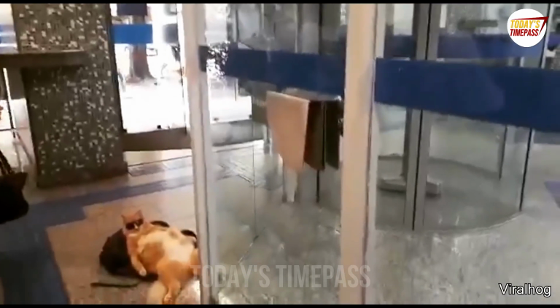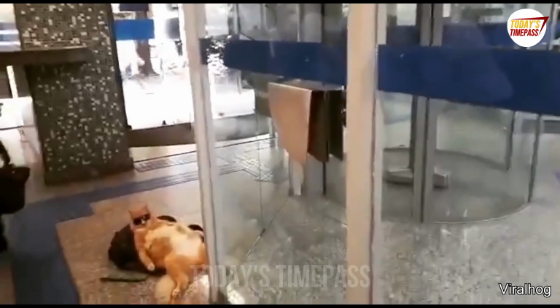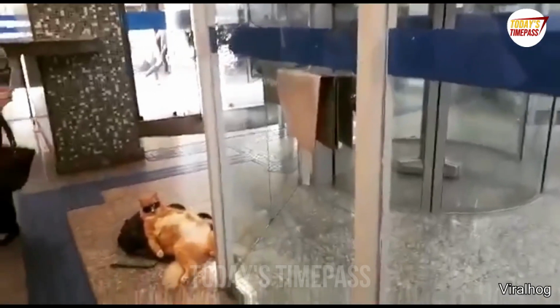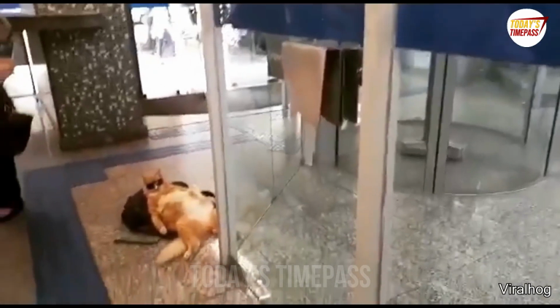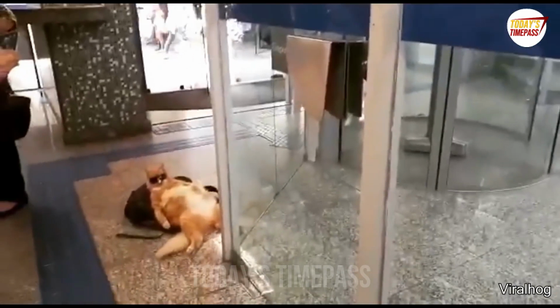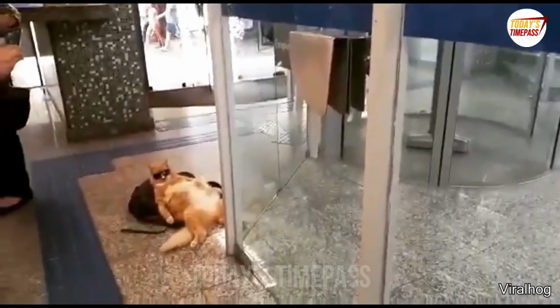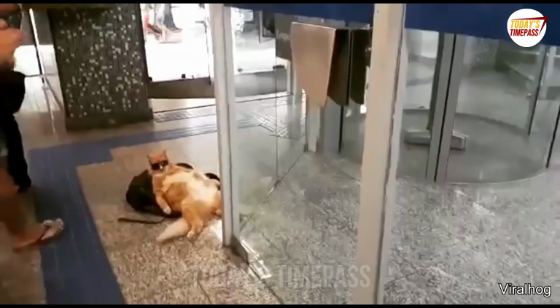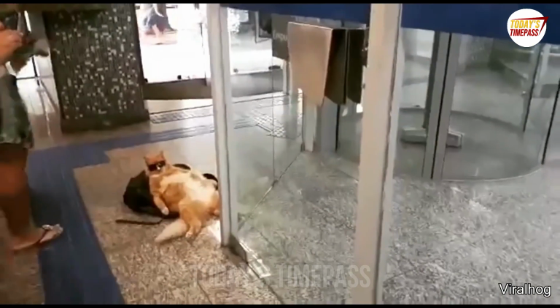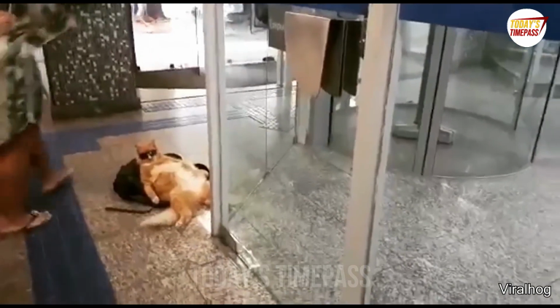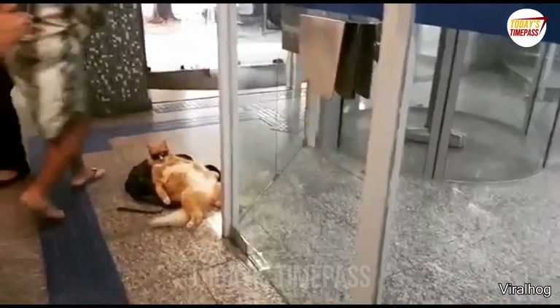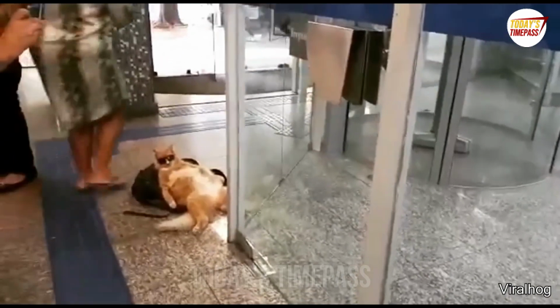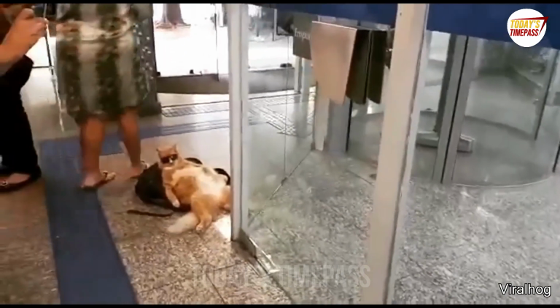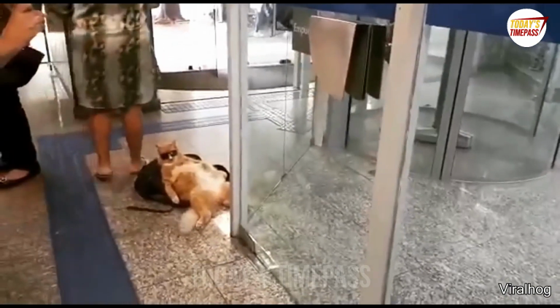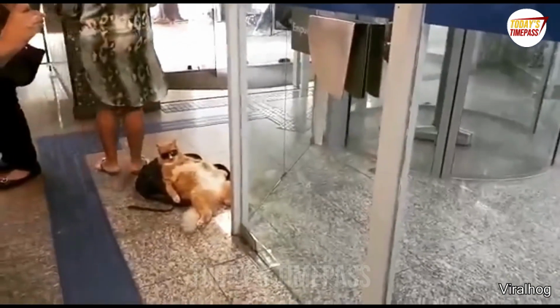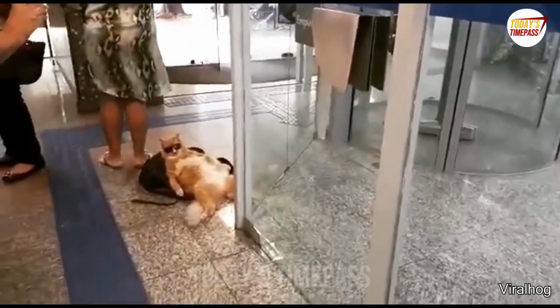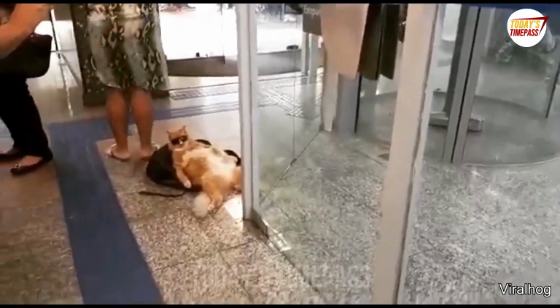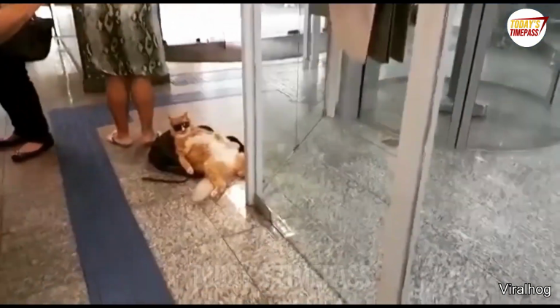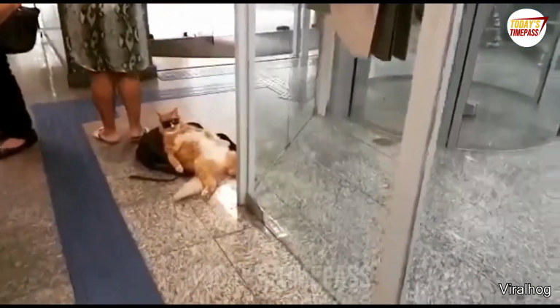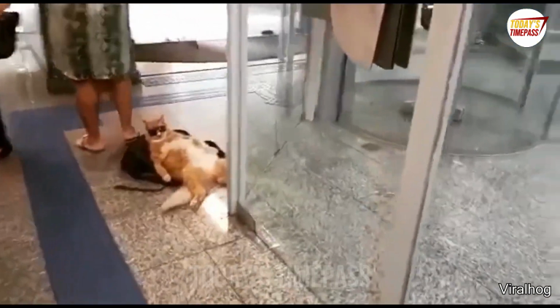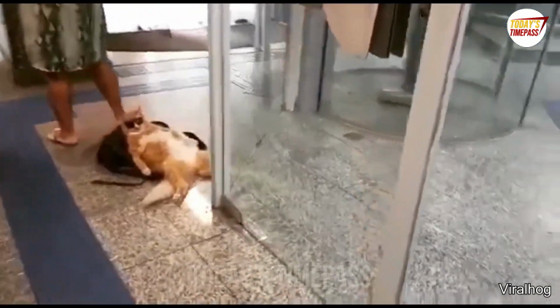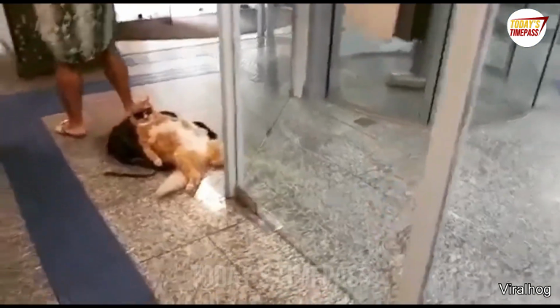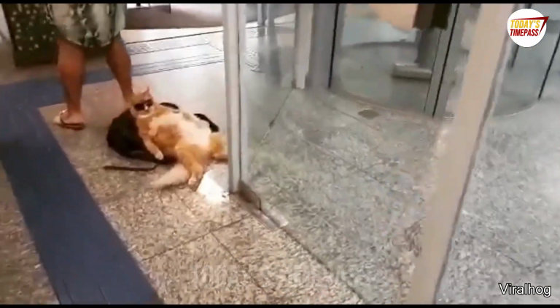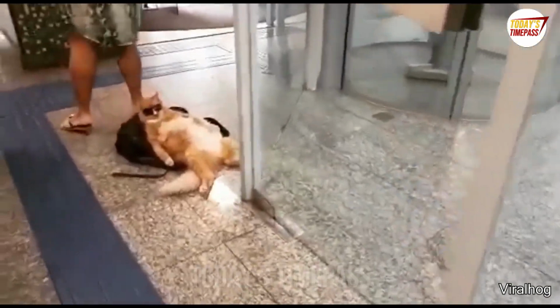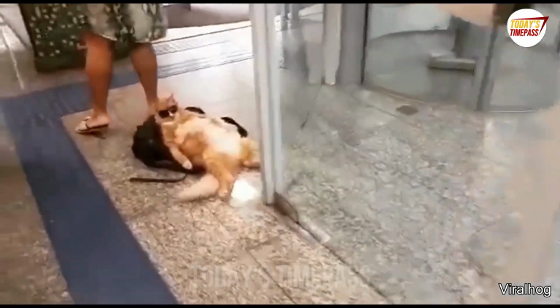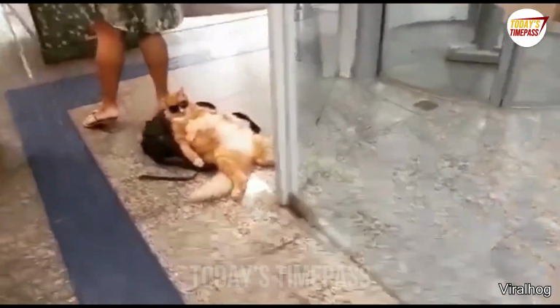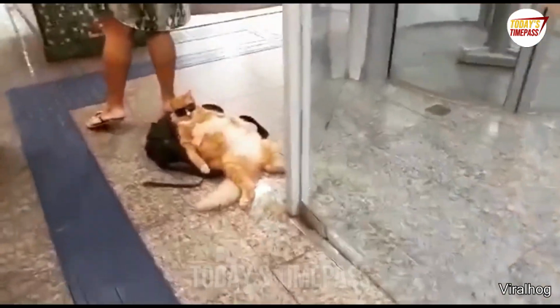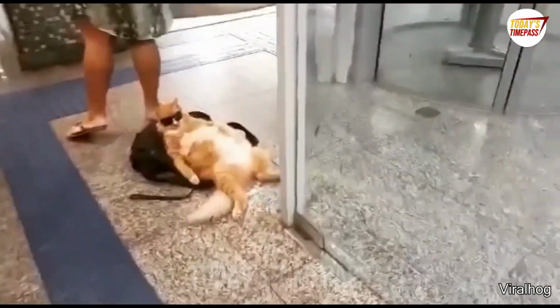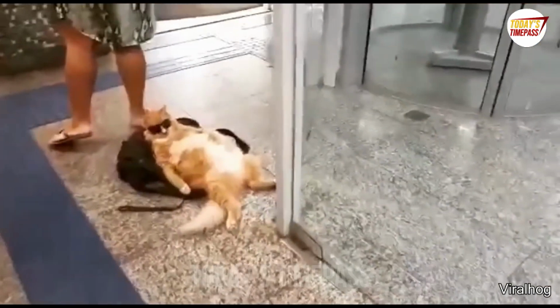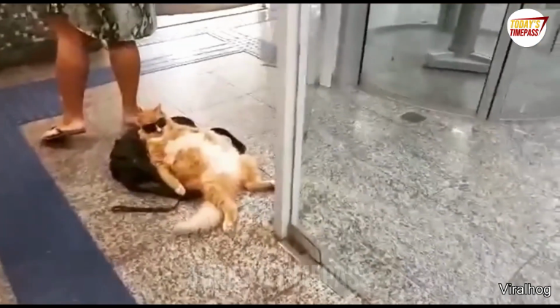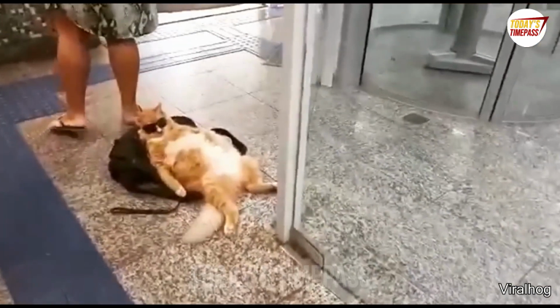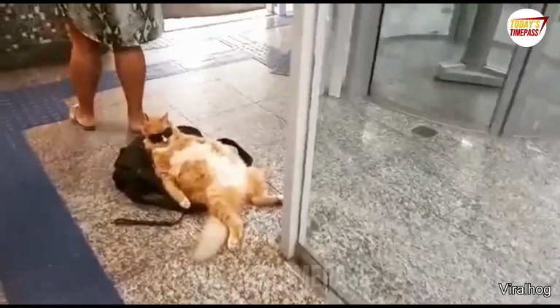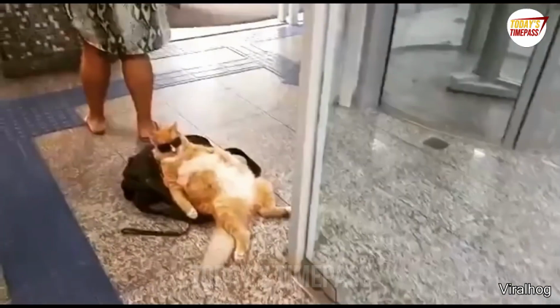This person in Brazil takes his cat everywhere with him. He went to a bank and his cat just sat there.